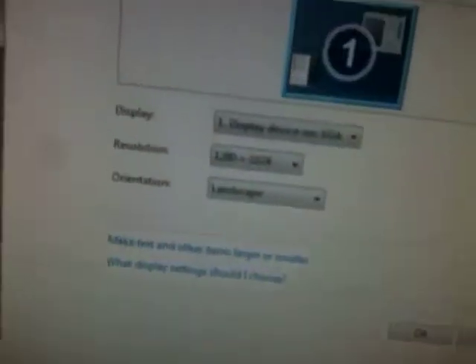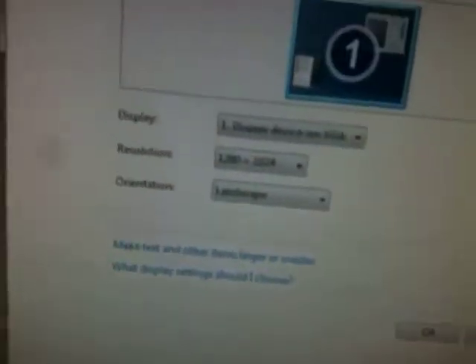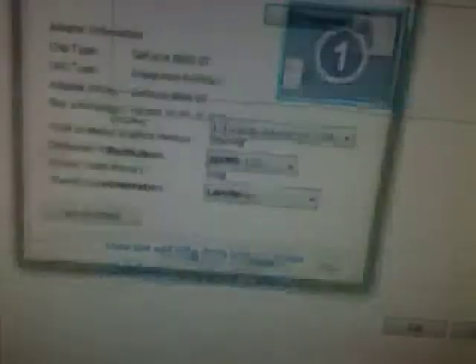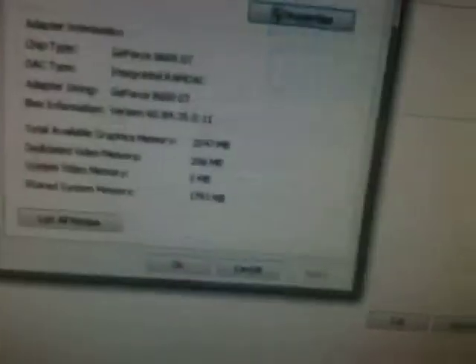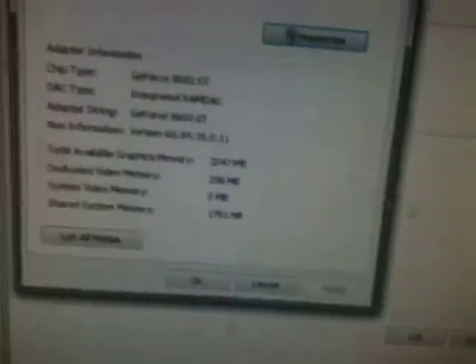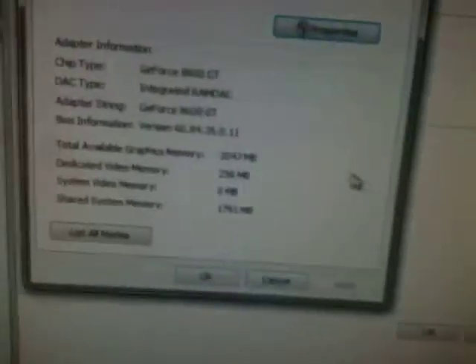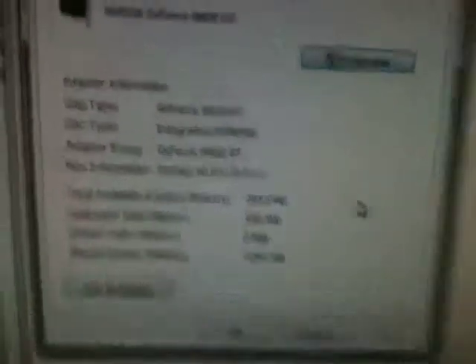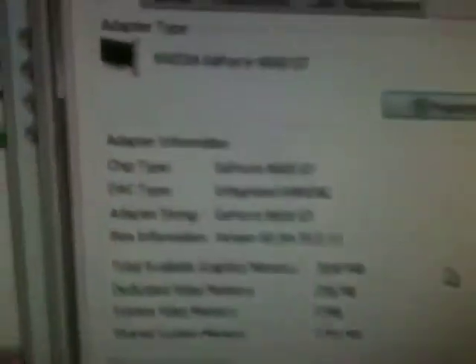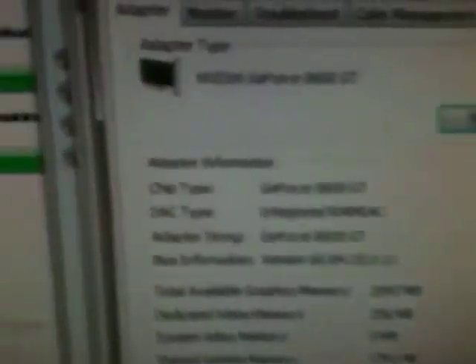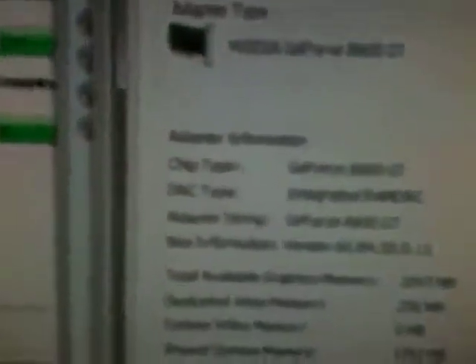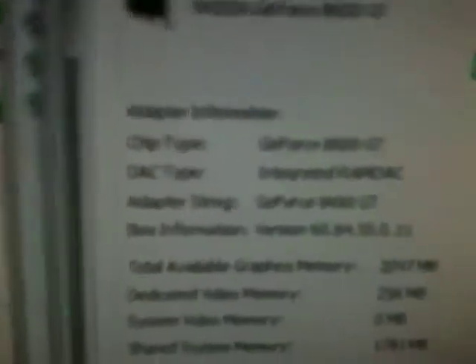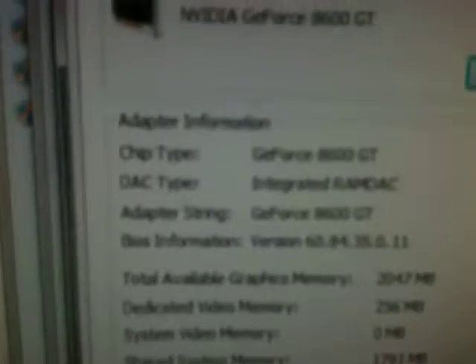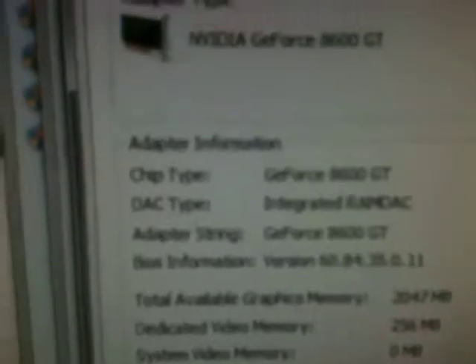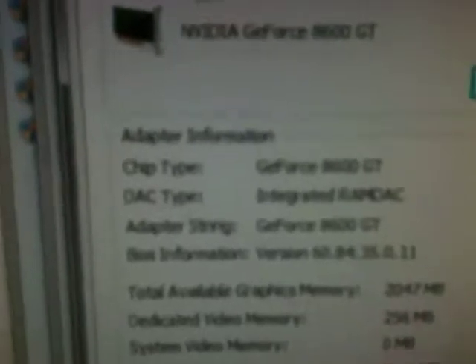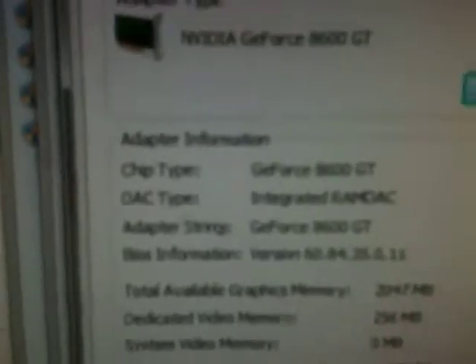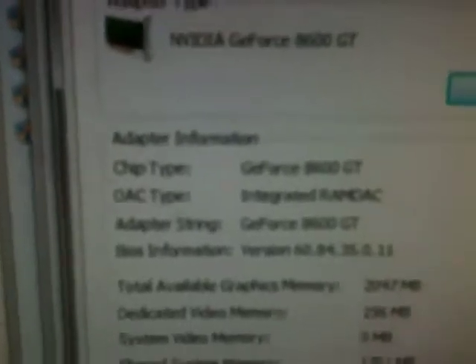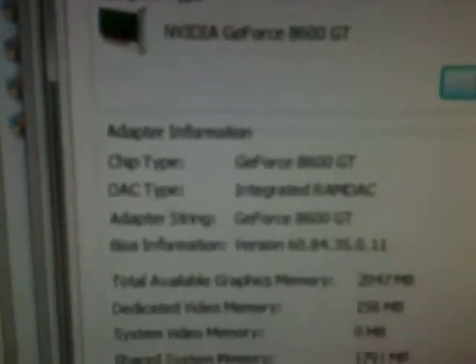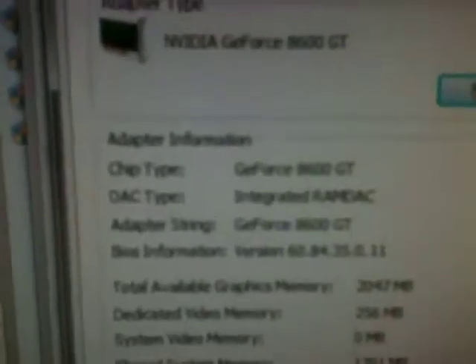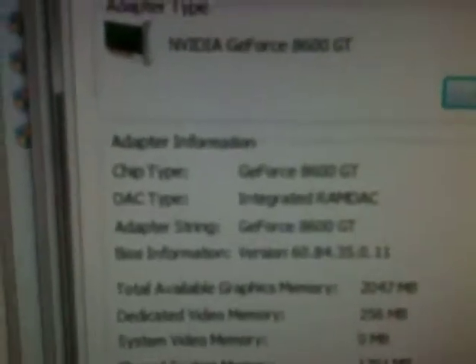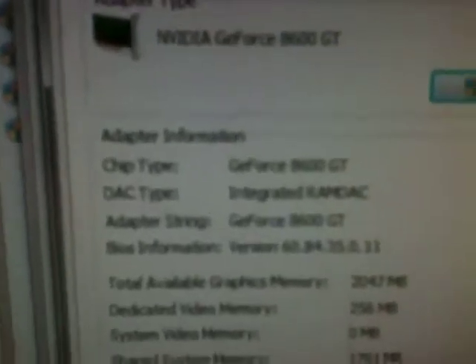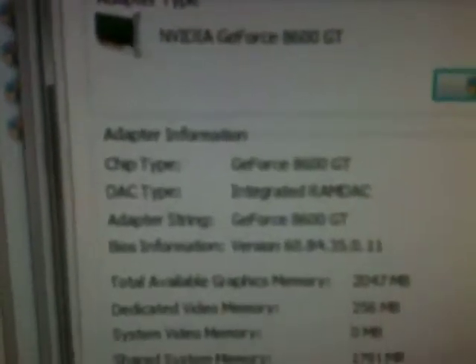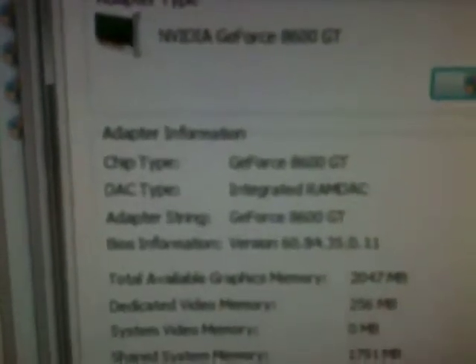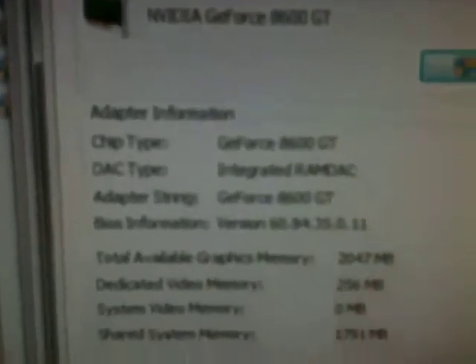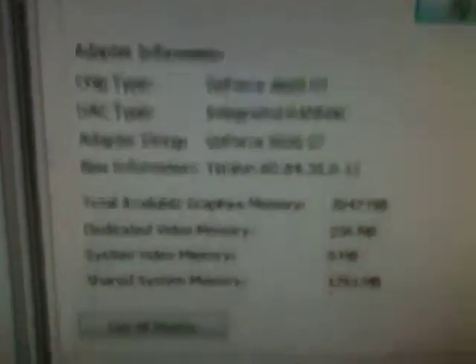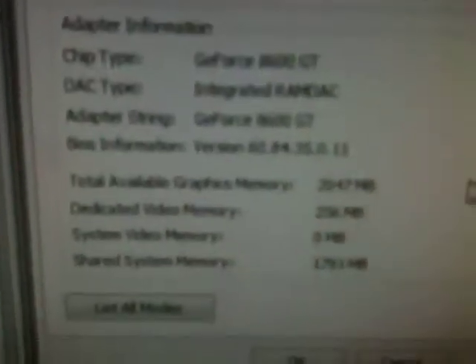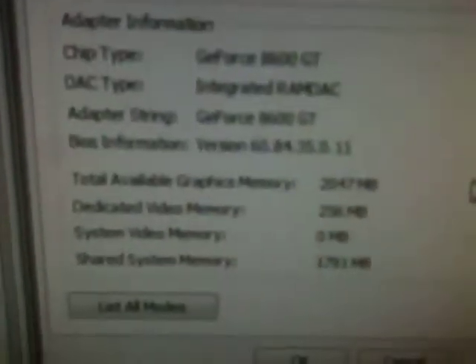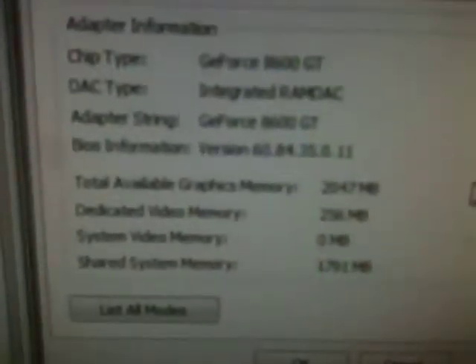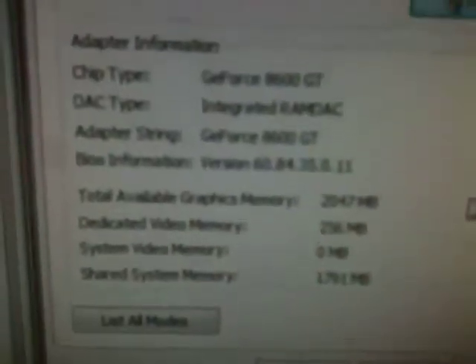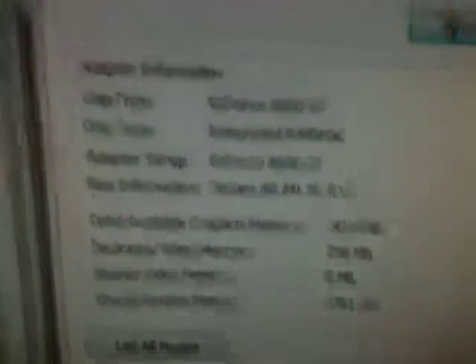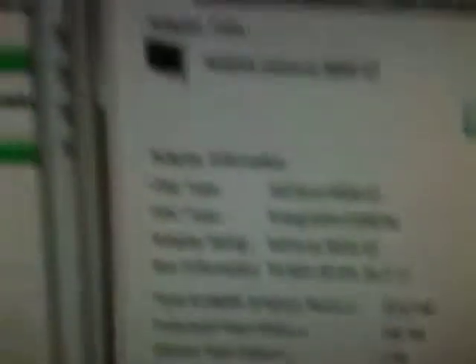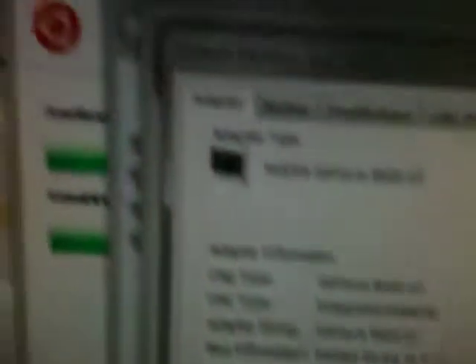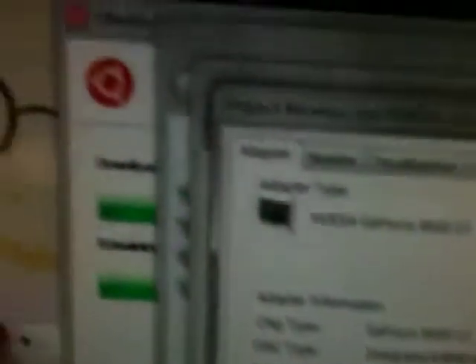I'll see if I can show you — it's my graphics card. Only 256MB of RAM.